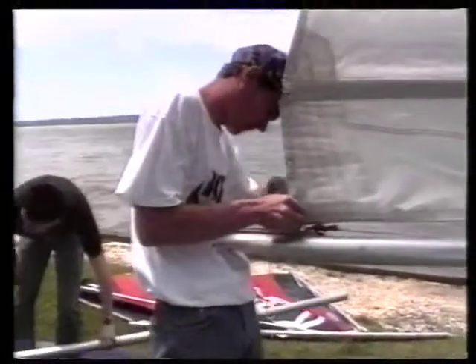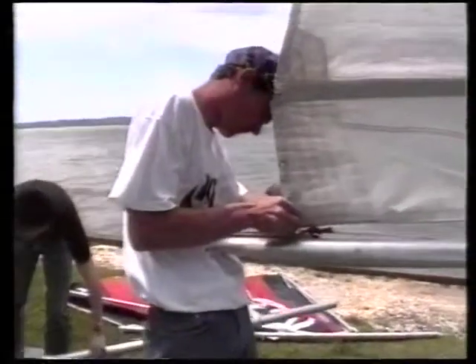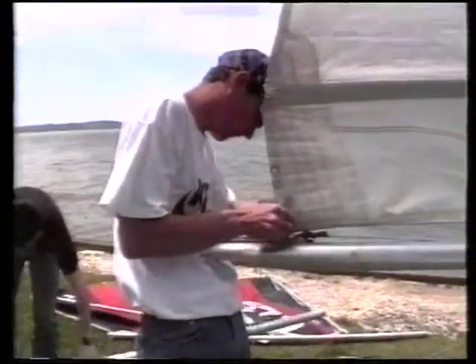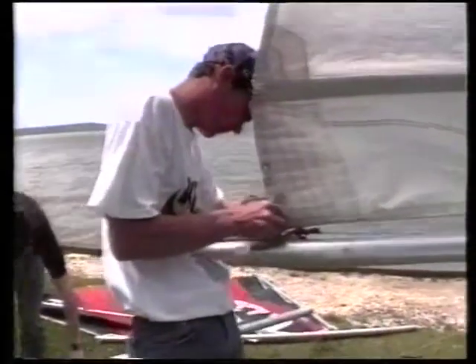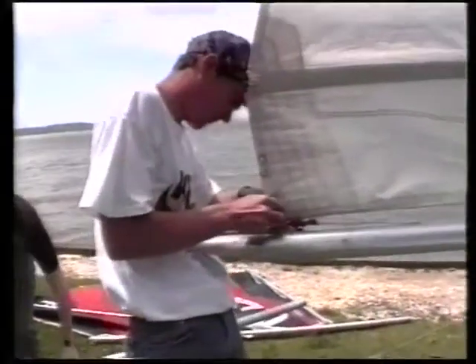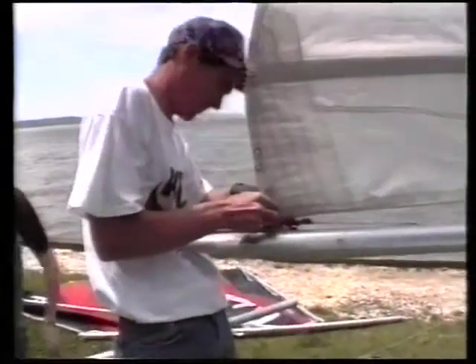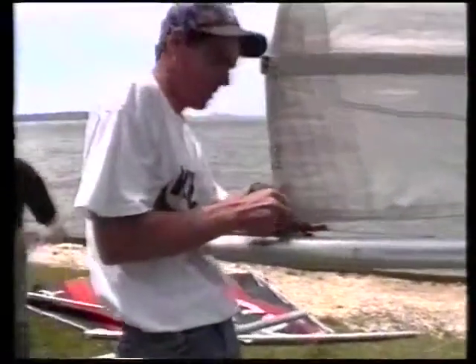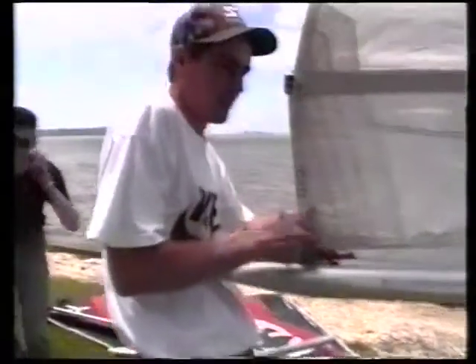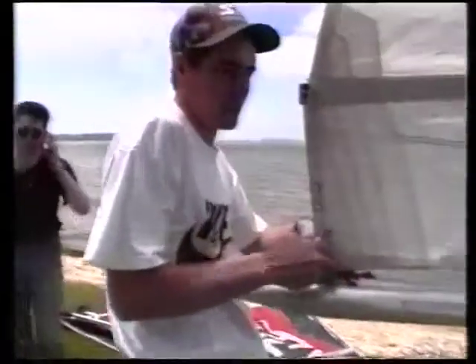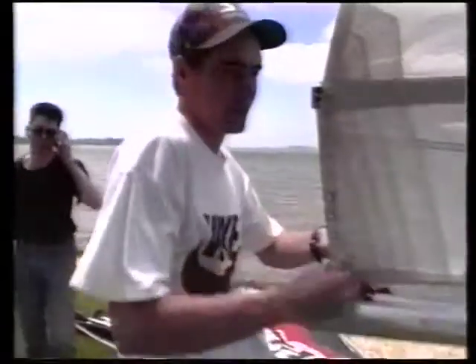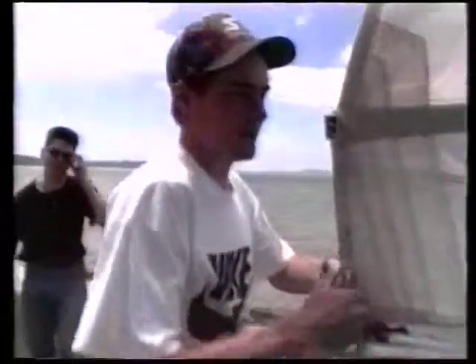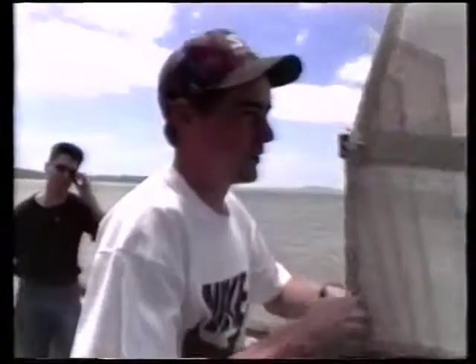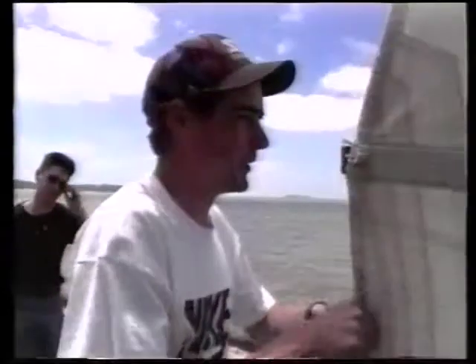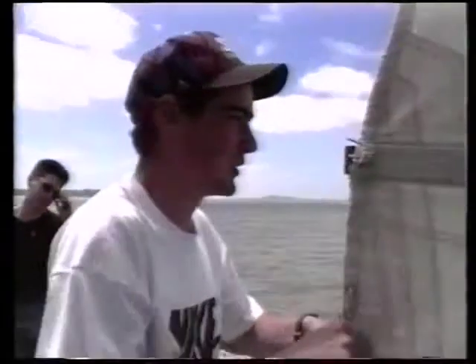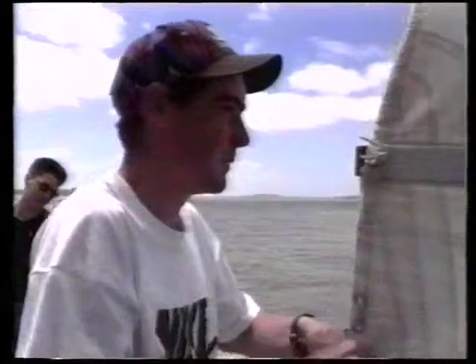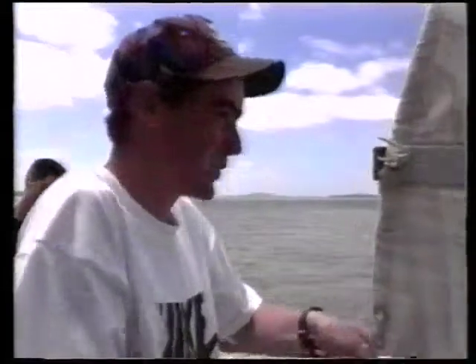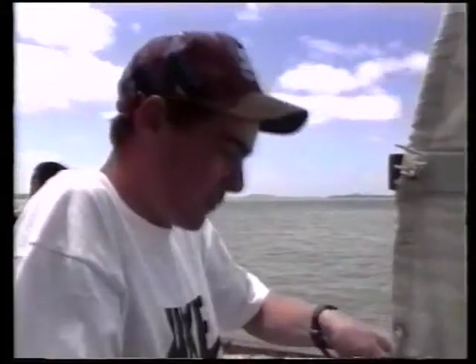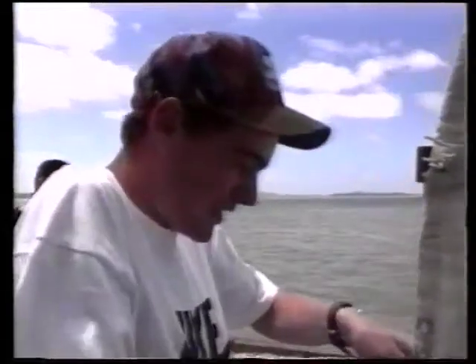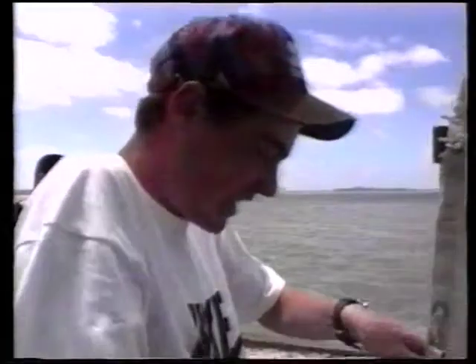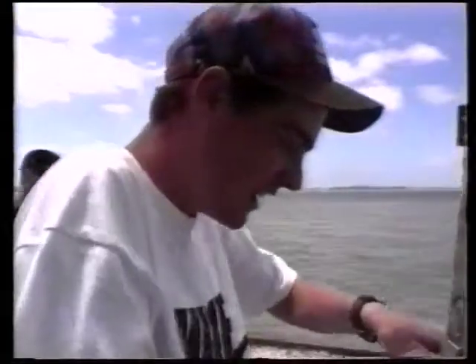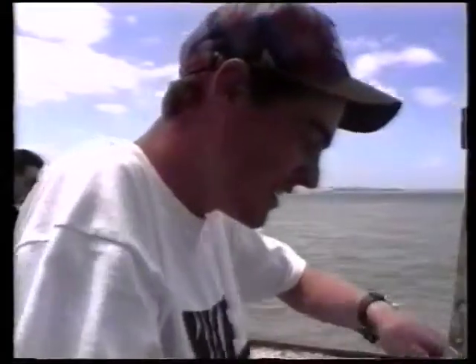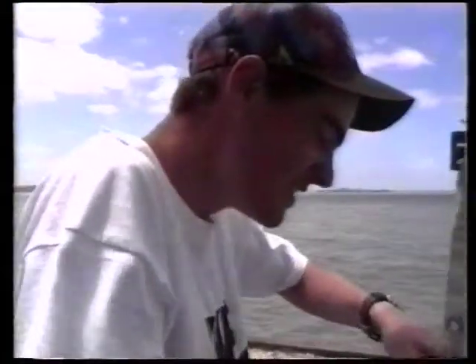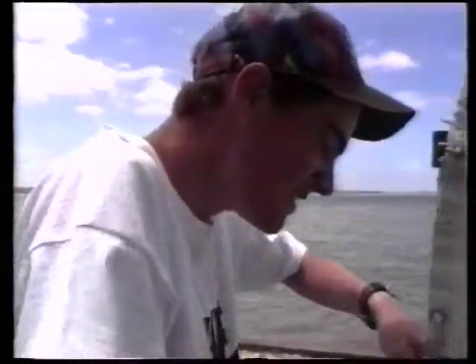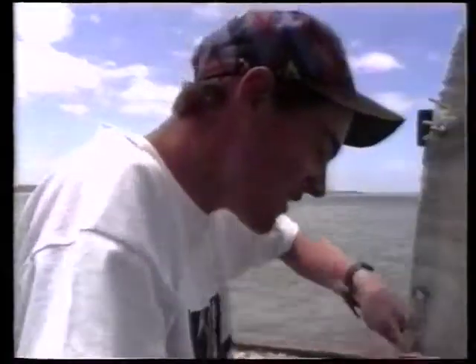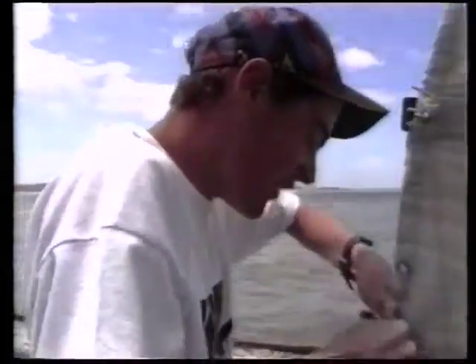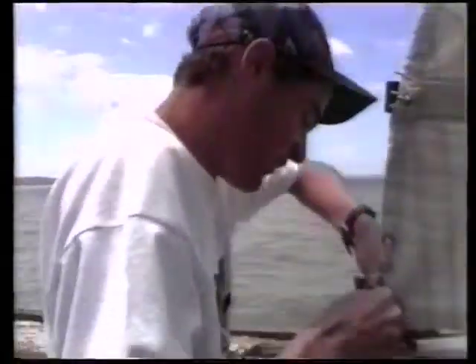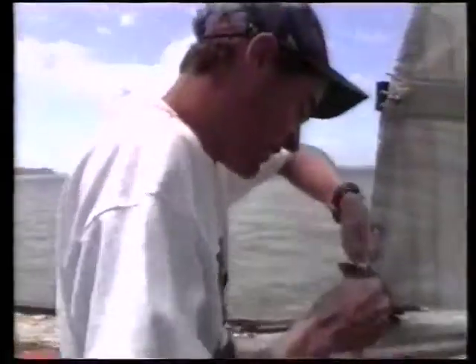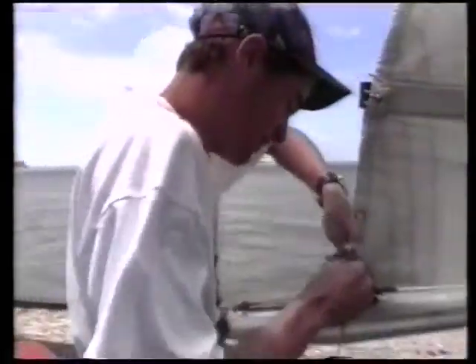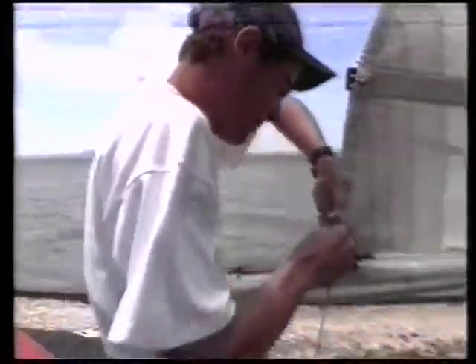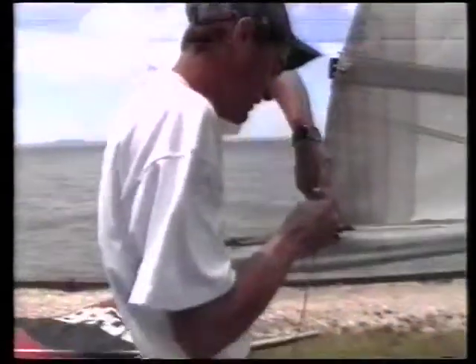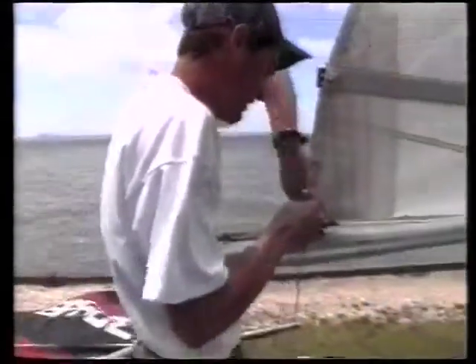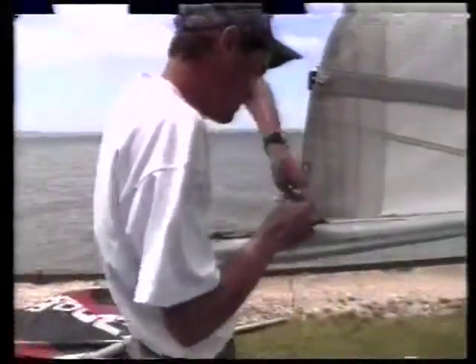How do you think you'll go today, mate? Oh, it's a bit too windy, I think, for me today.